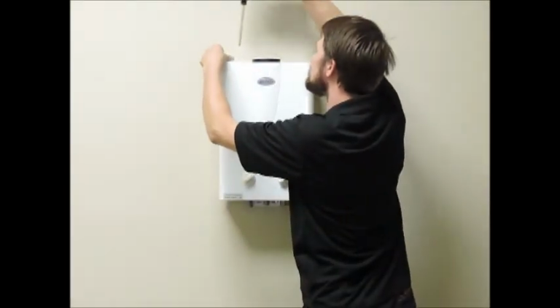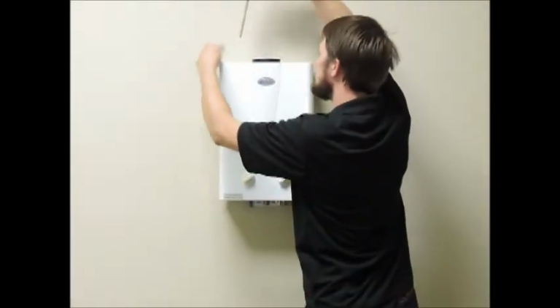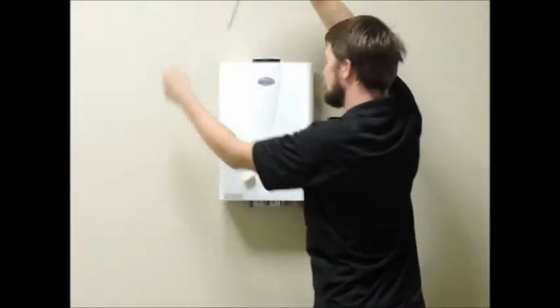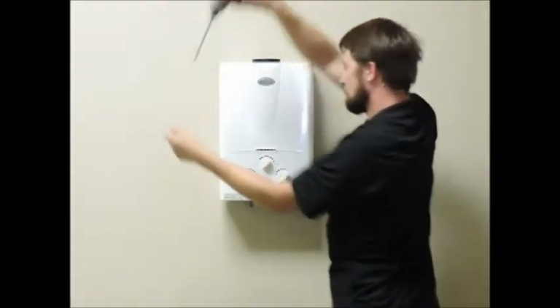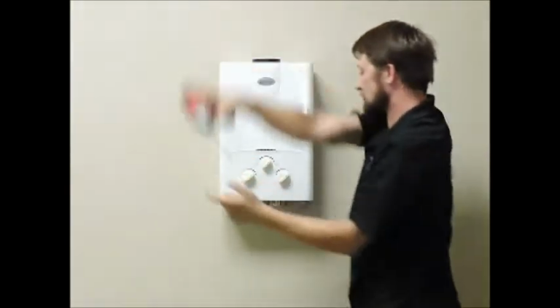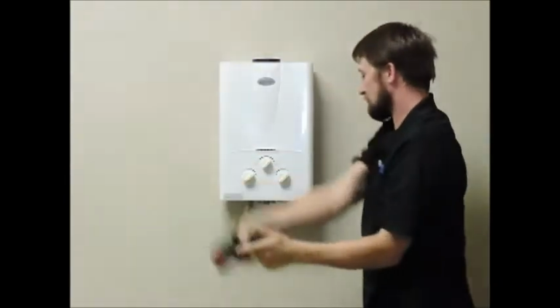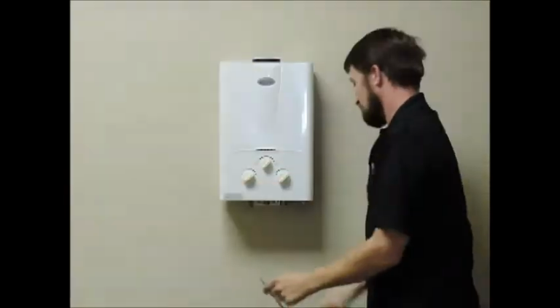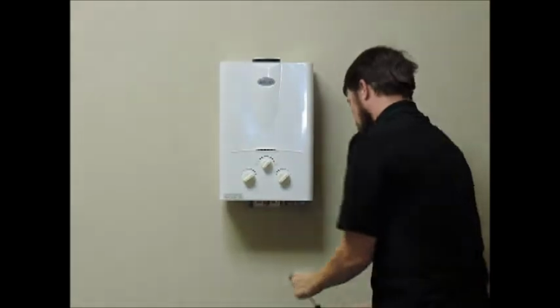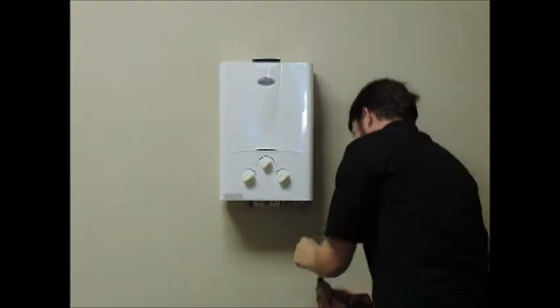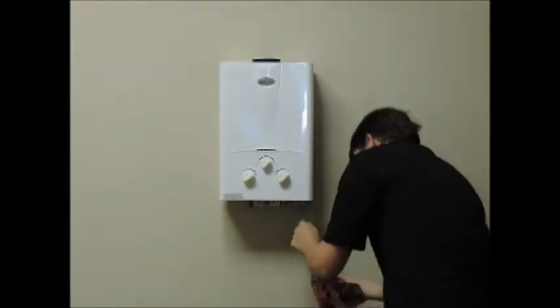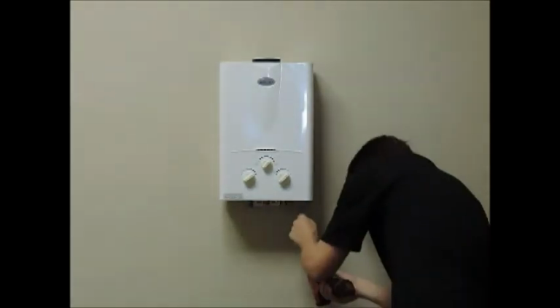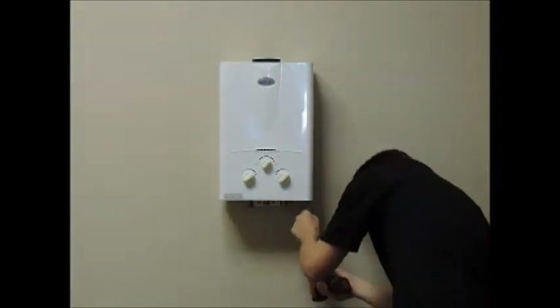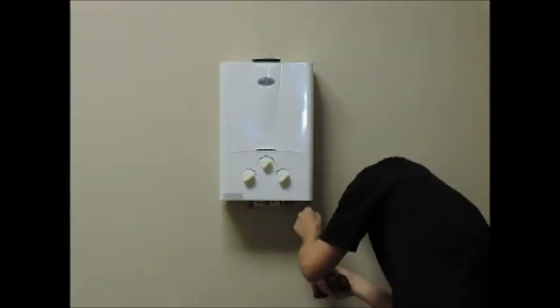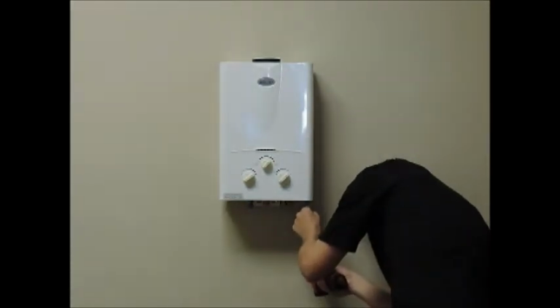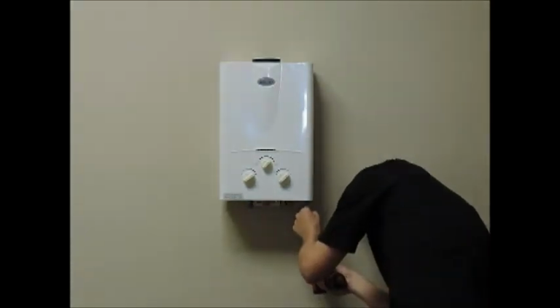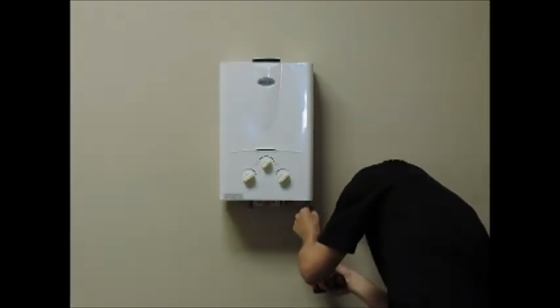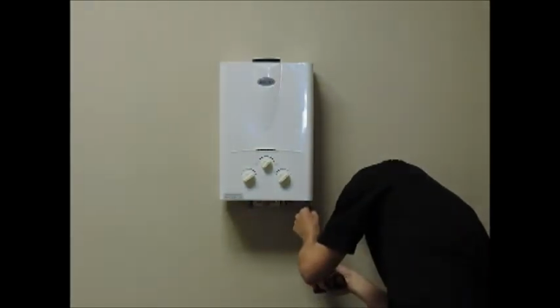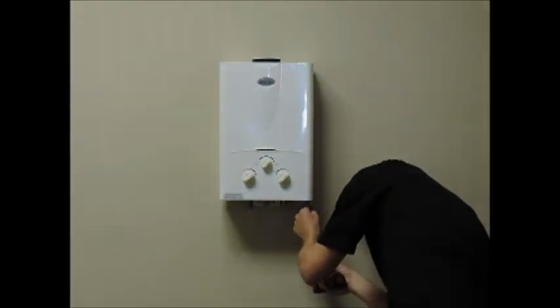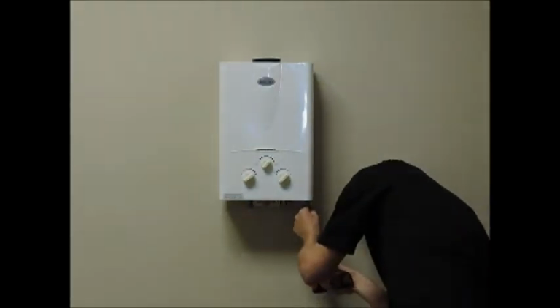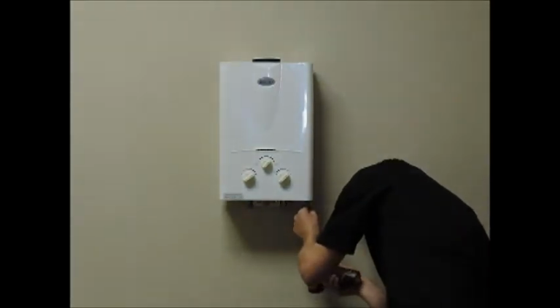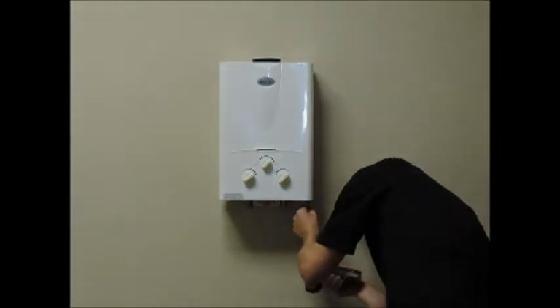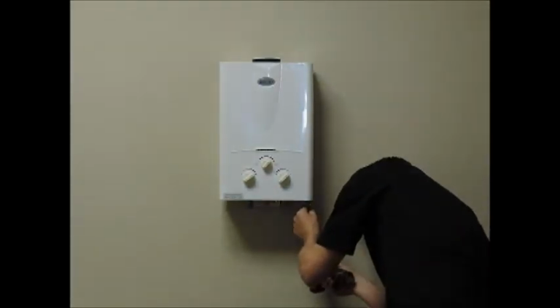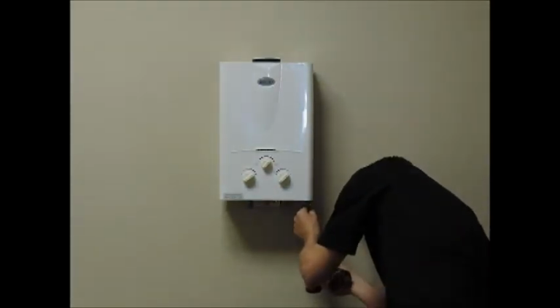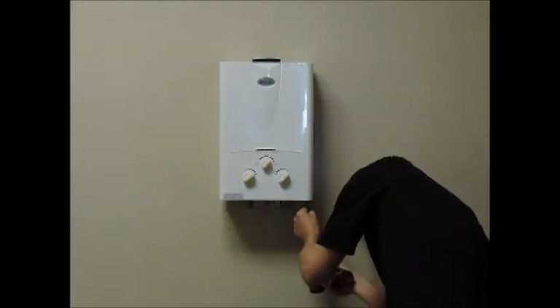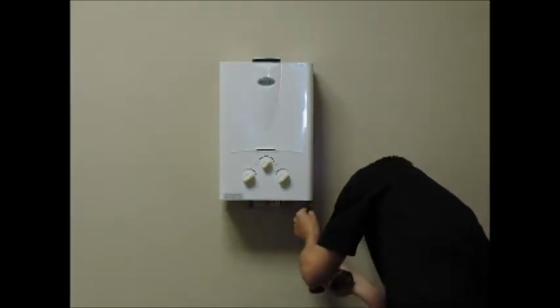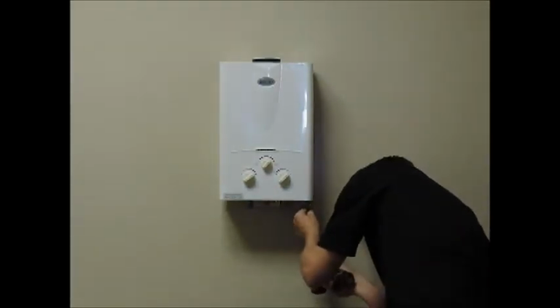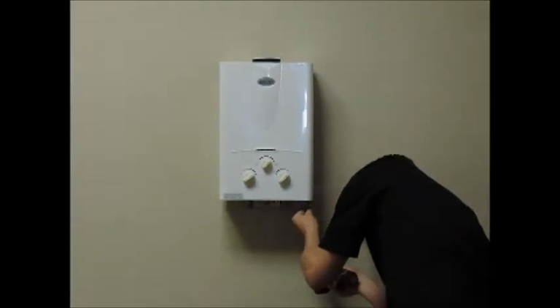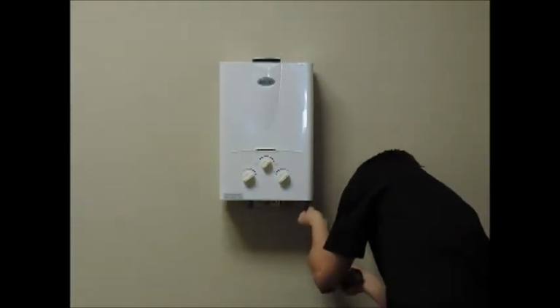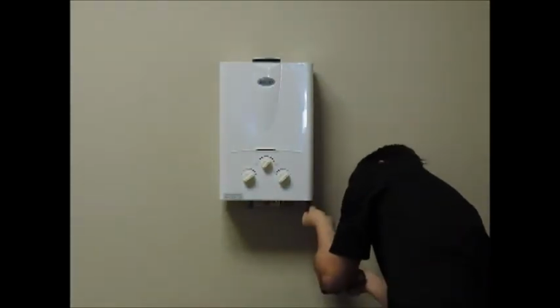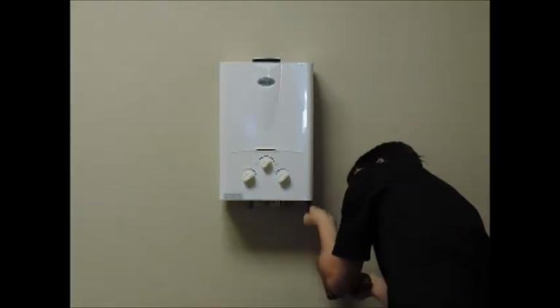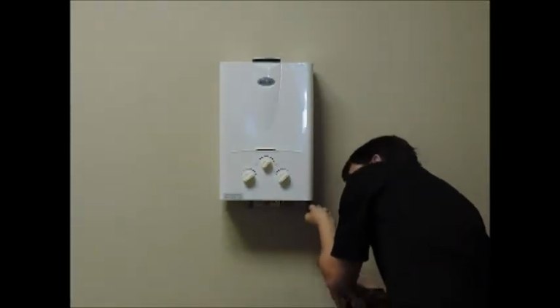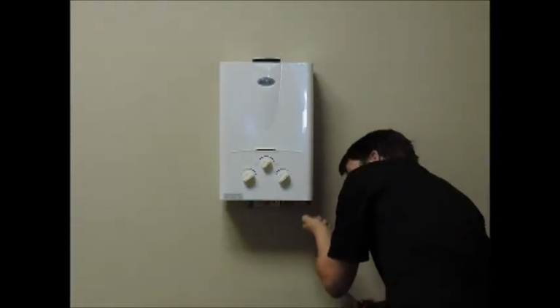Once these supplies have been shut off, you can disconnect the lines if you want to remove the unit from the mounted position to work on it.